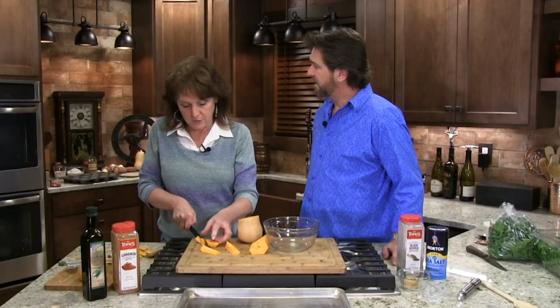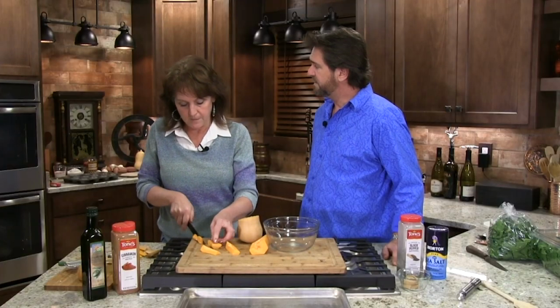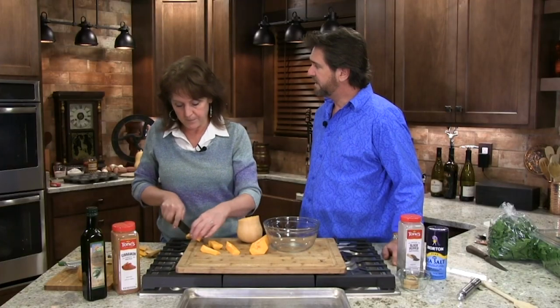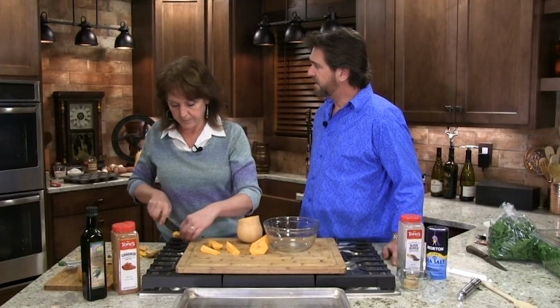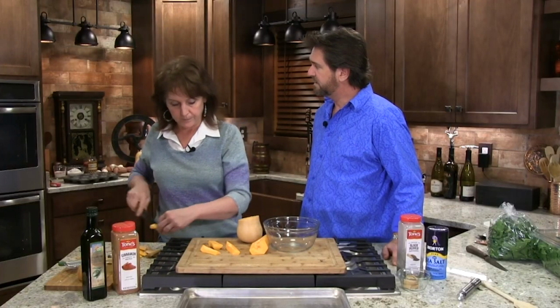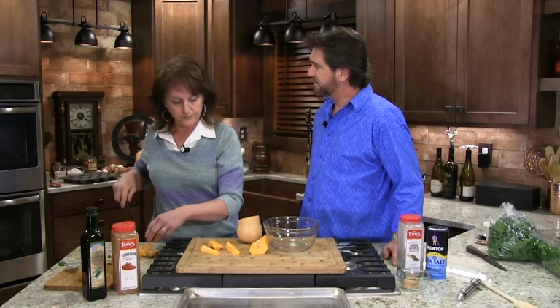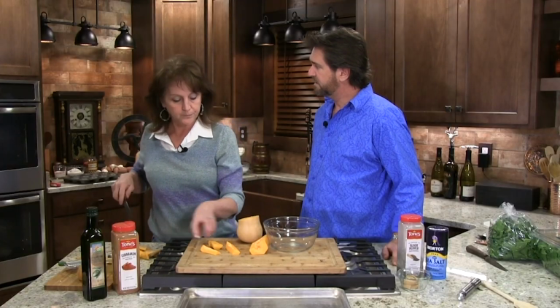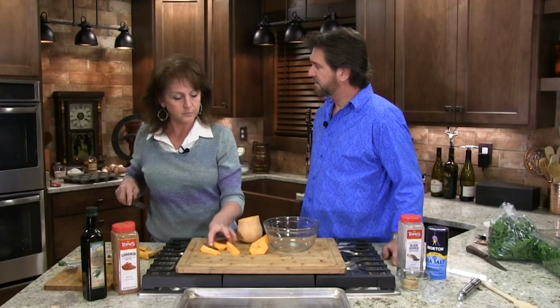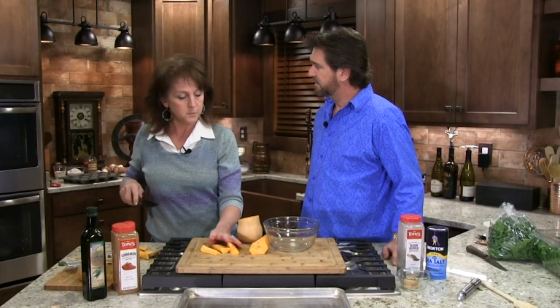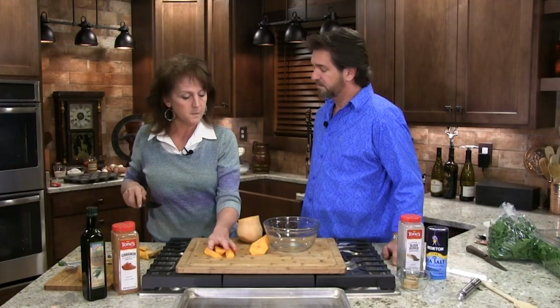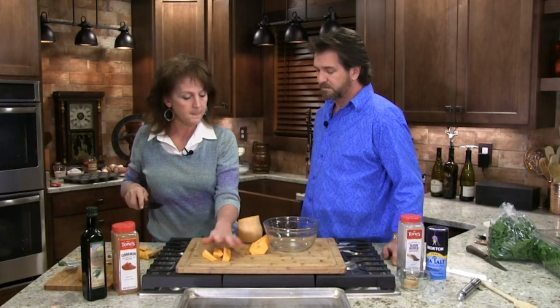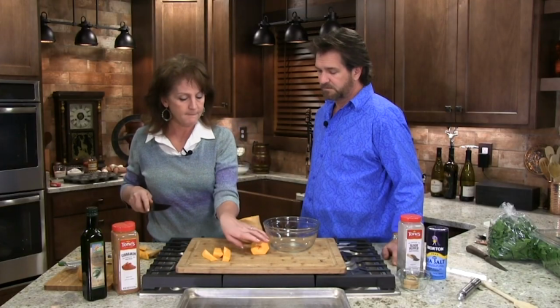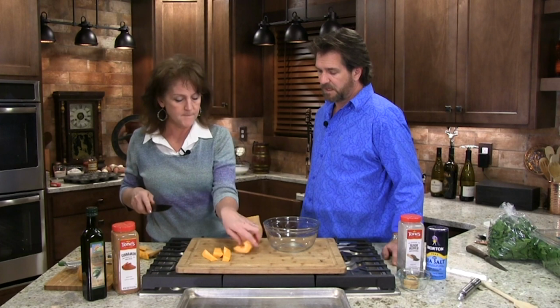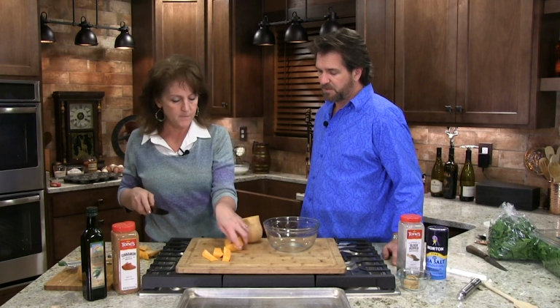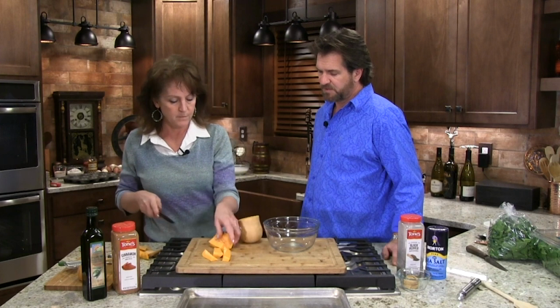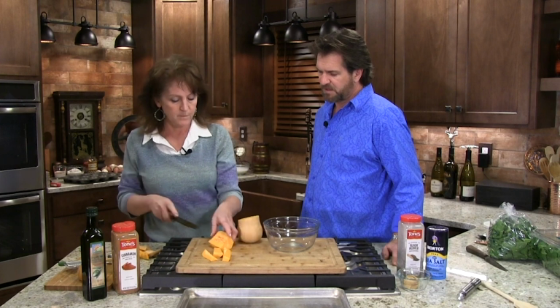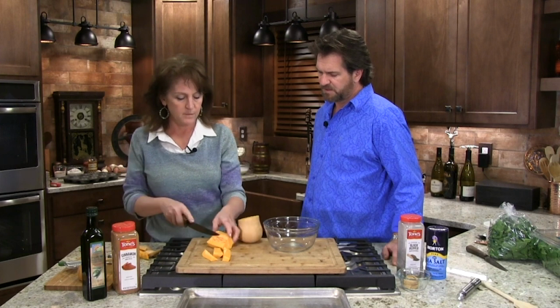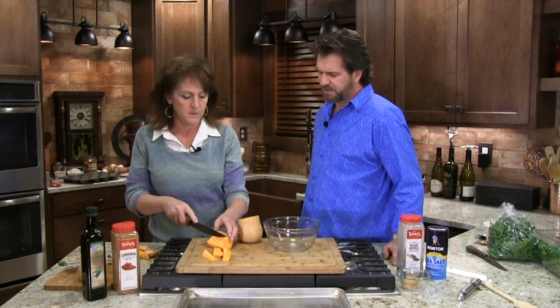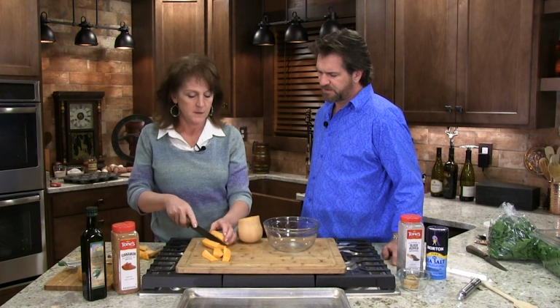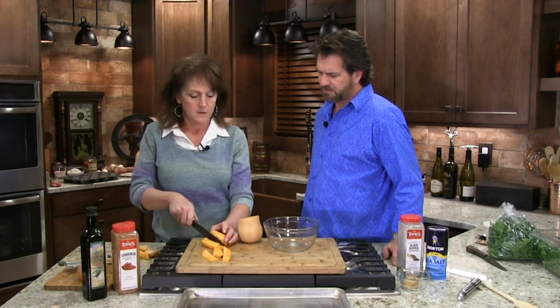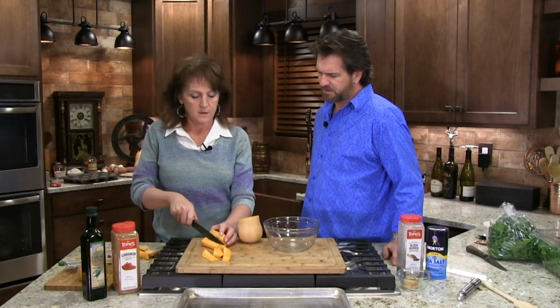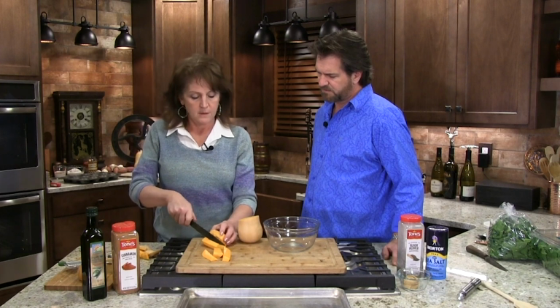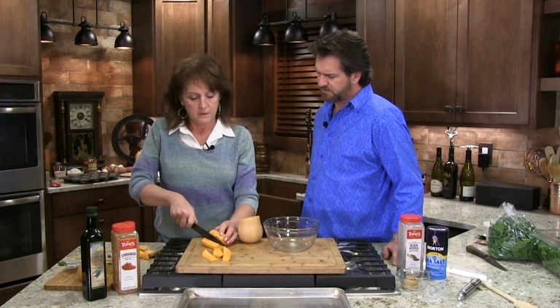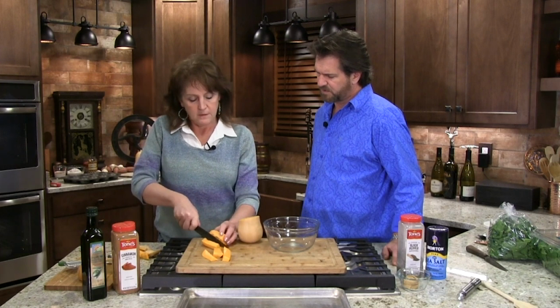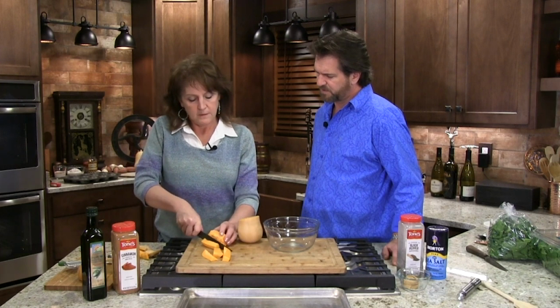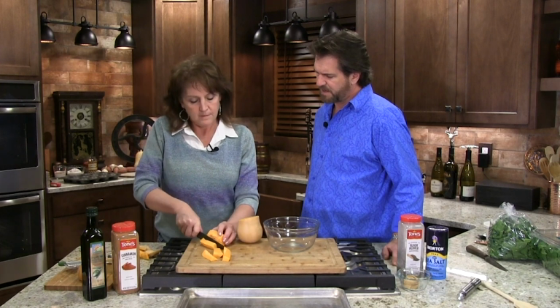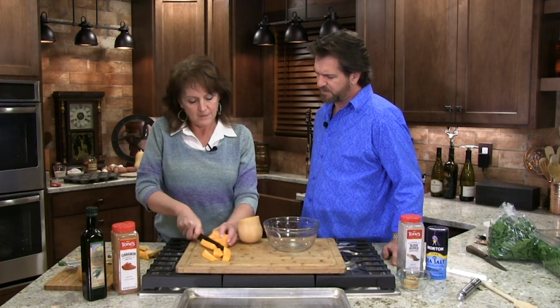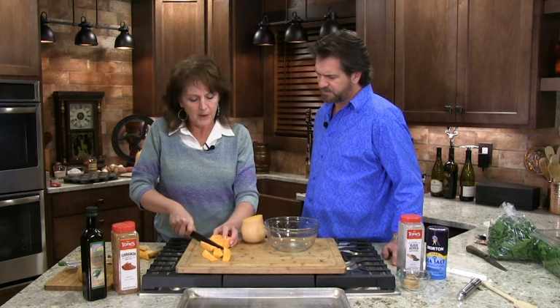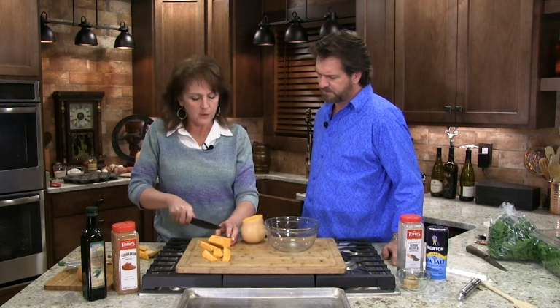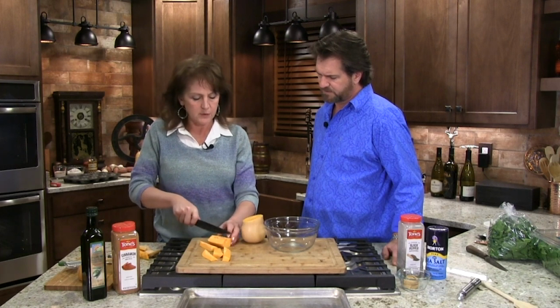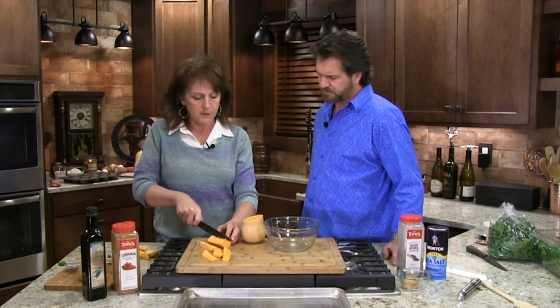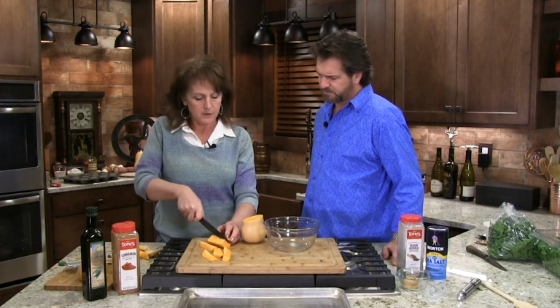Now this takes — how long does it take to cook? Close to an hour? Yeah, probably close to an hour.